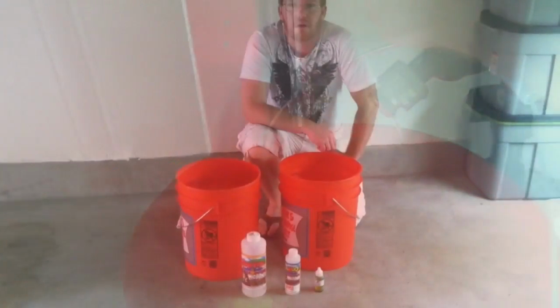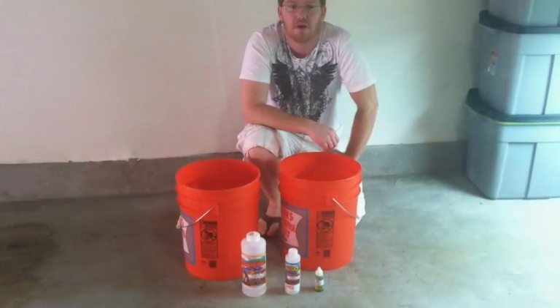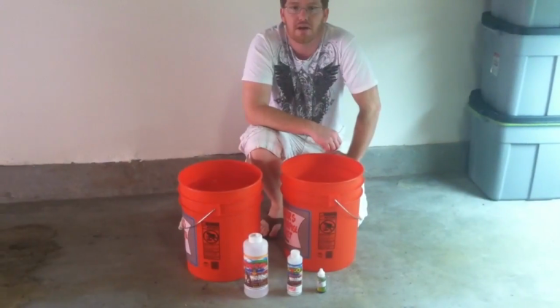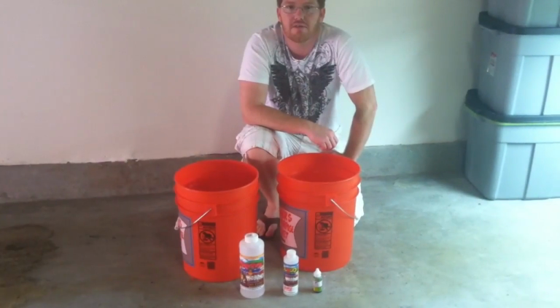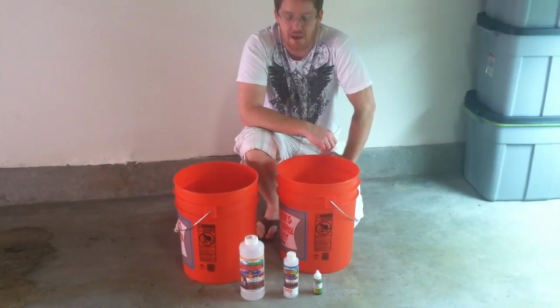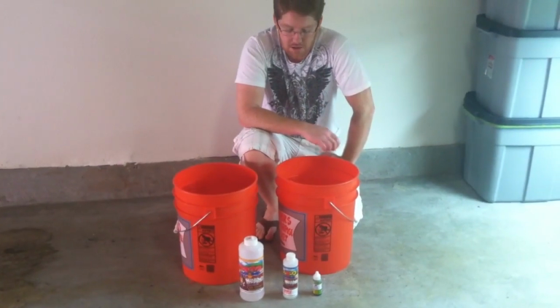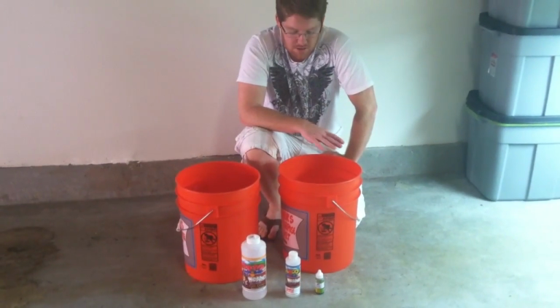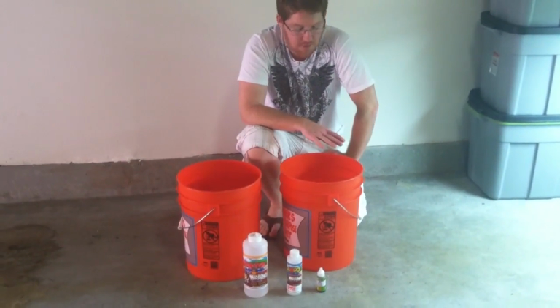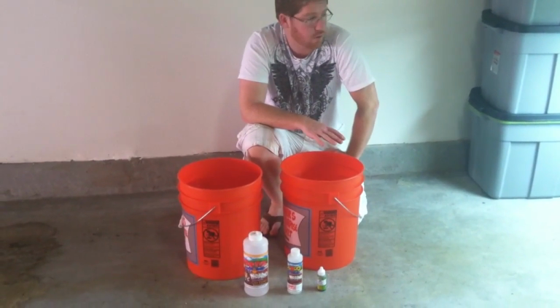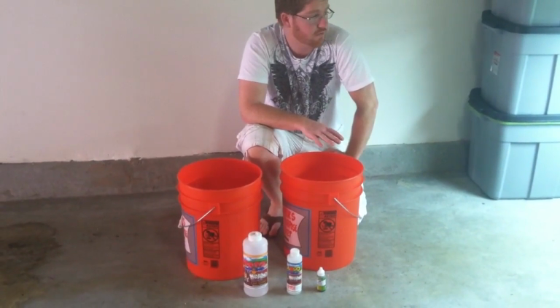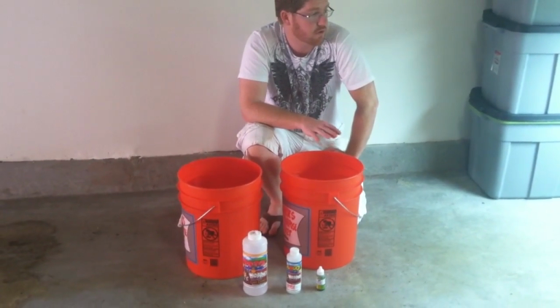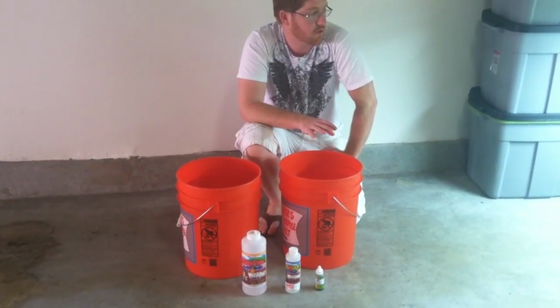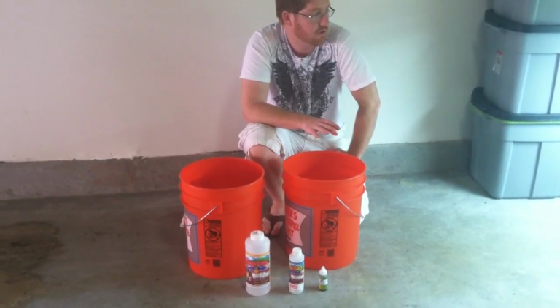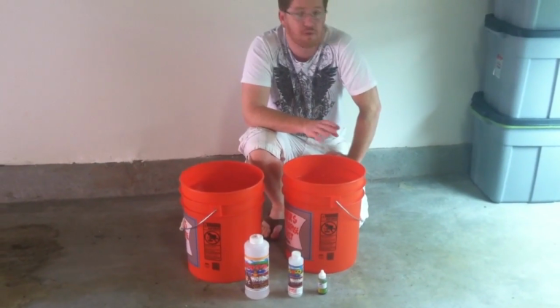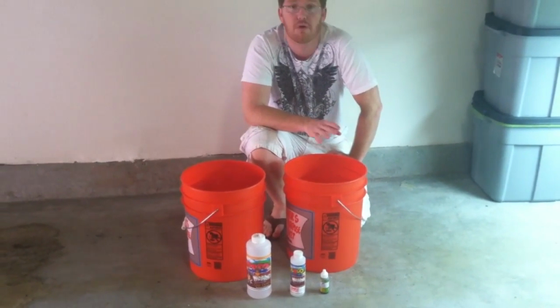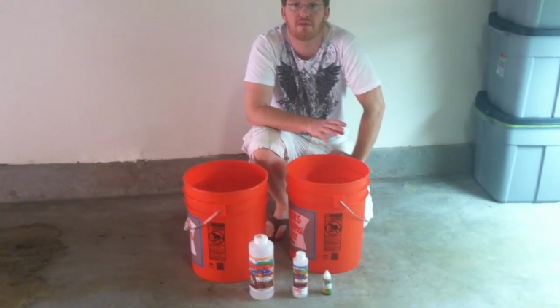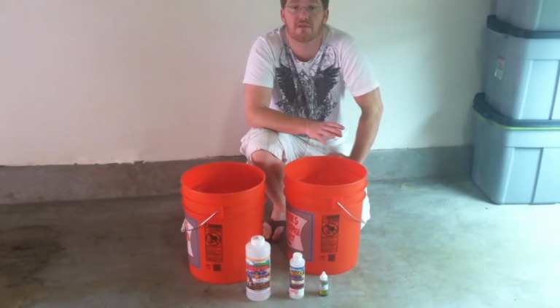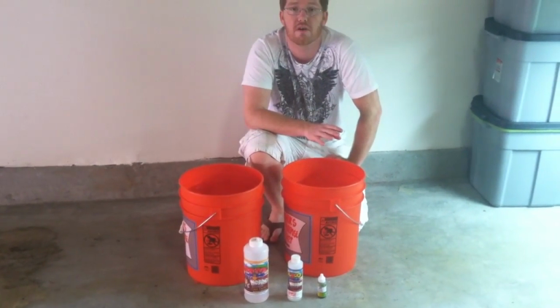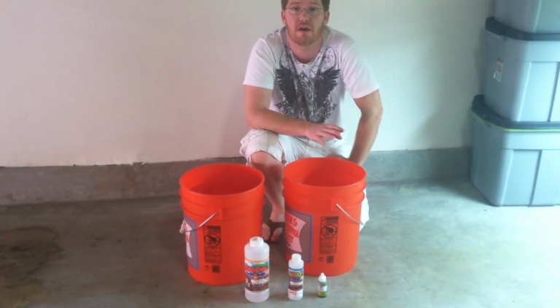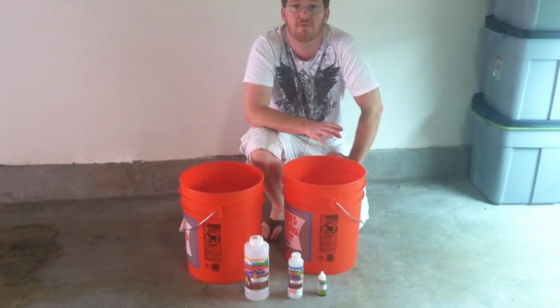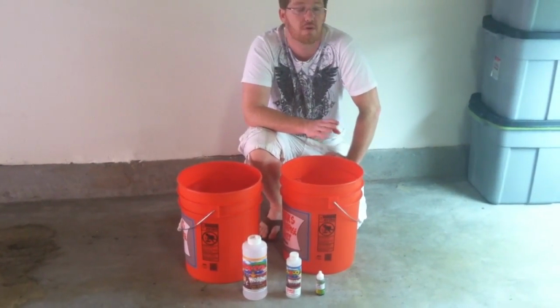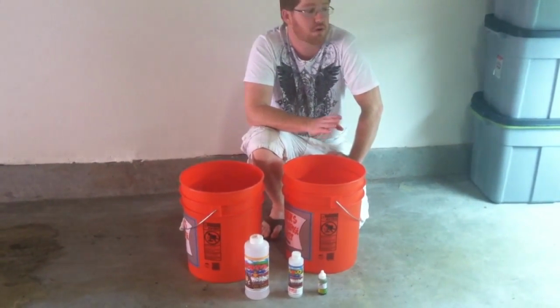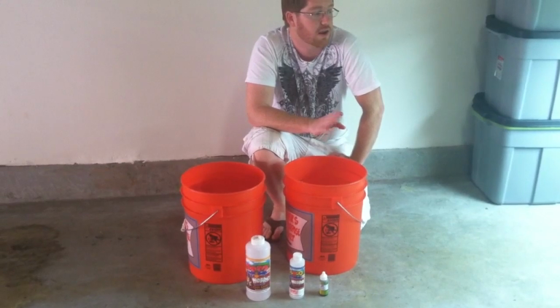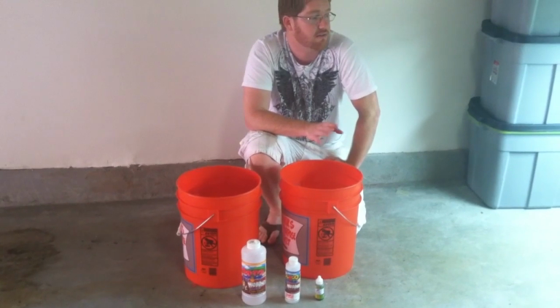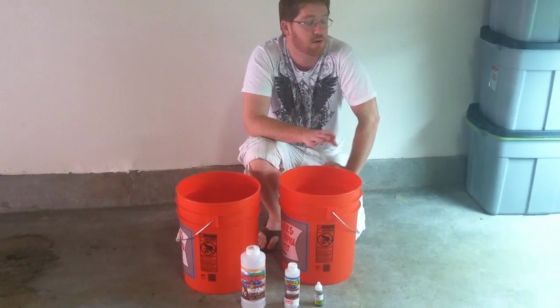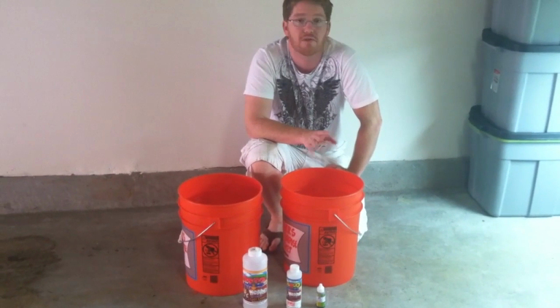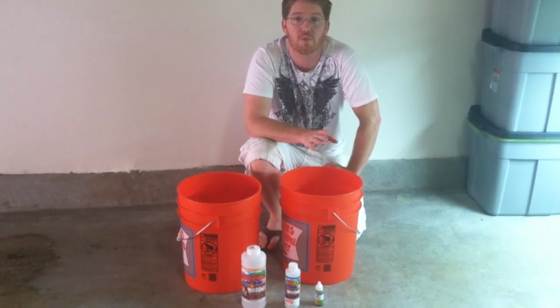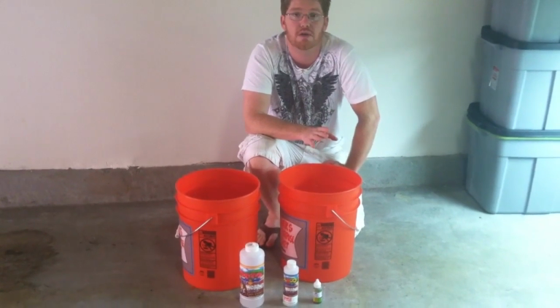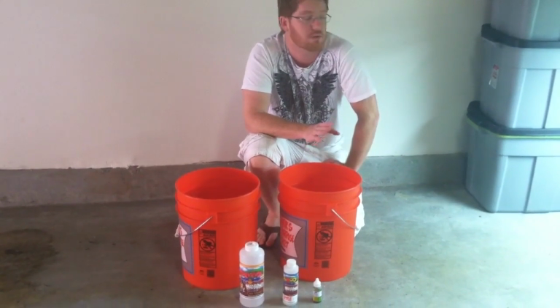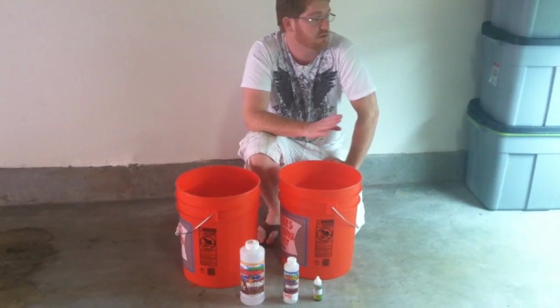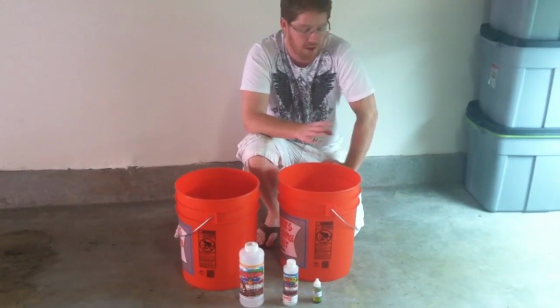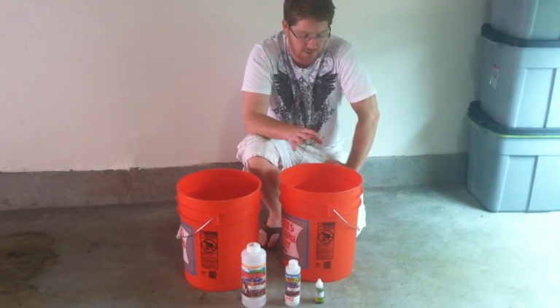Alright guys, today I'm going to go over some of the processes I take once a week with these plants.